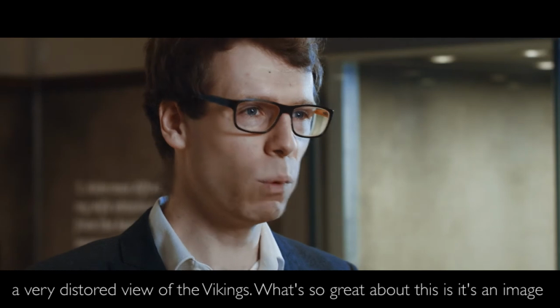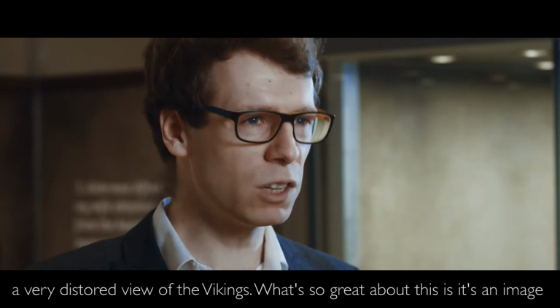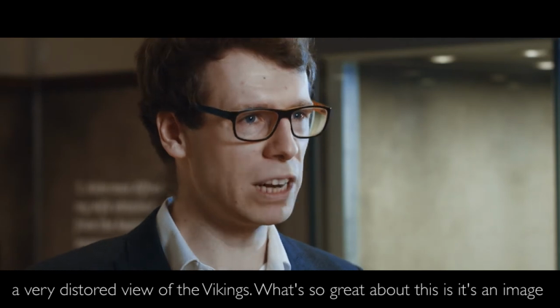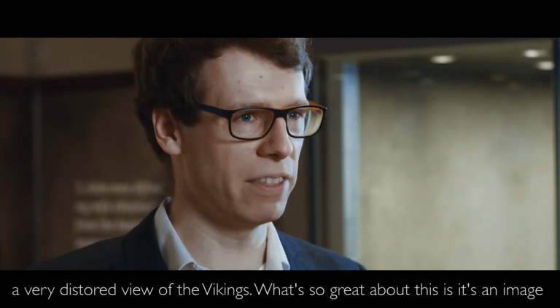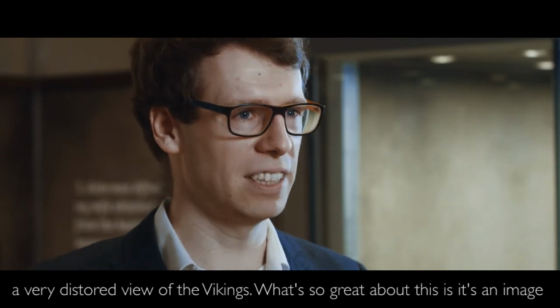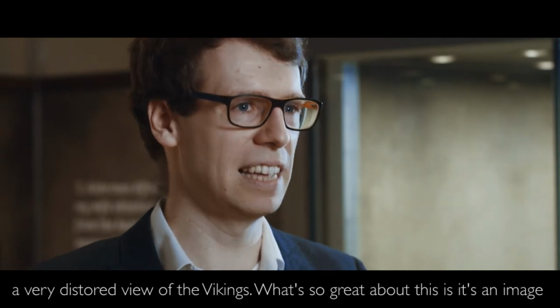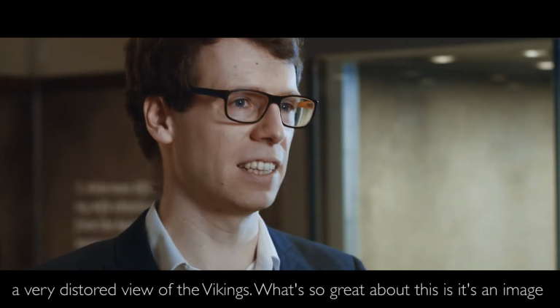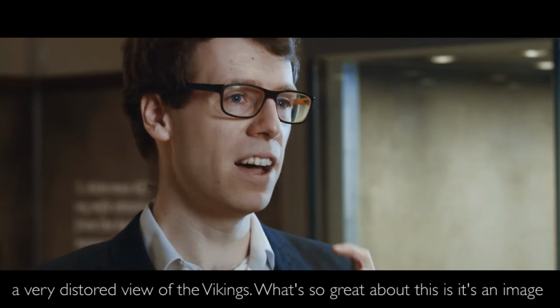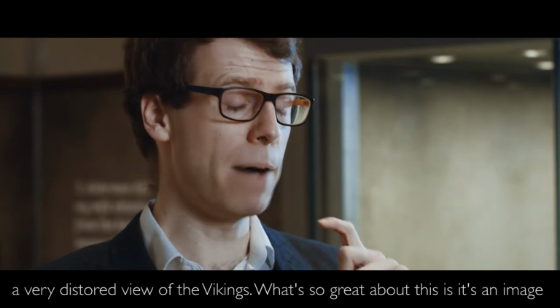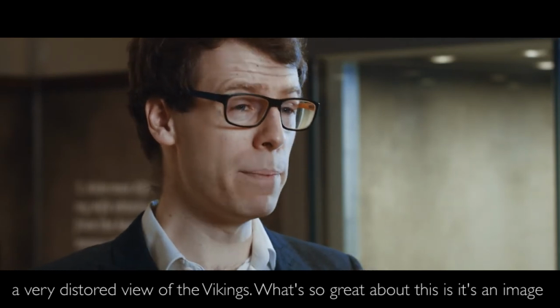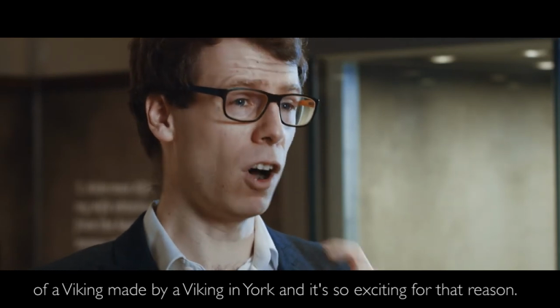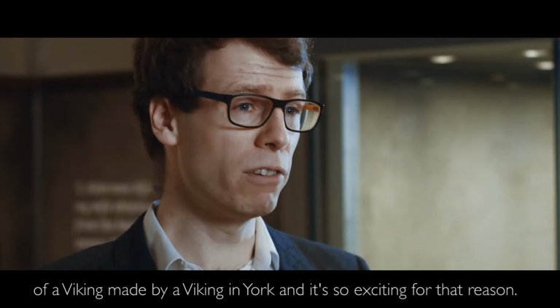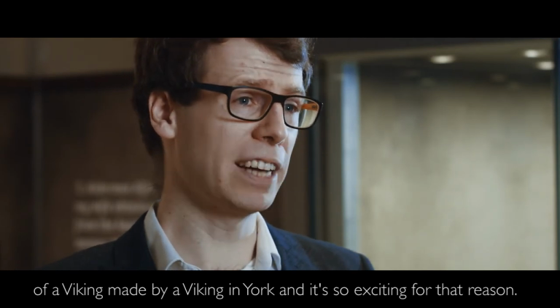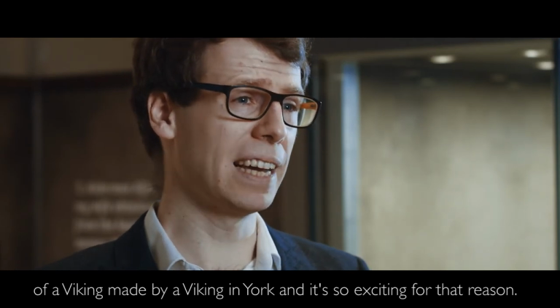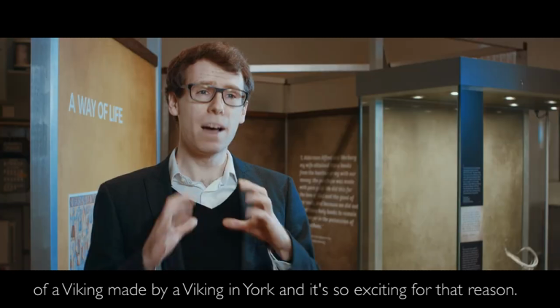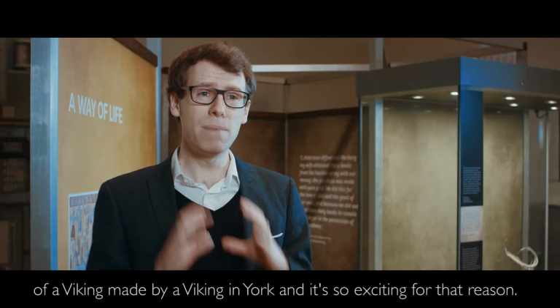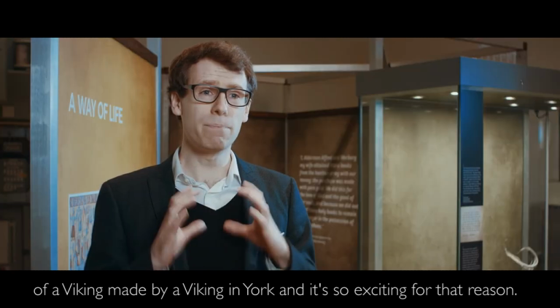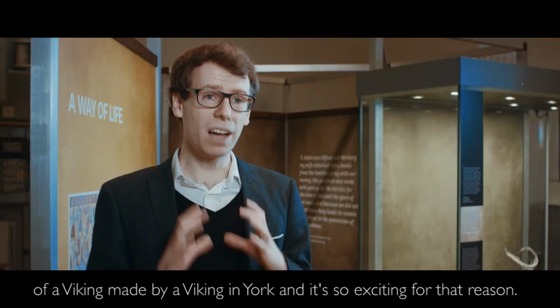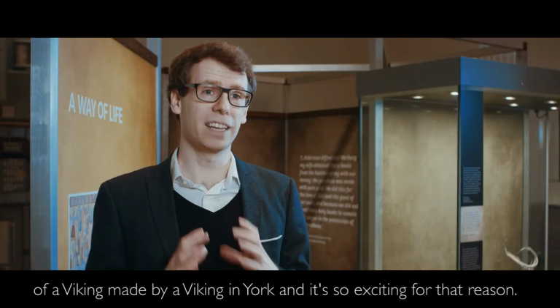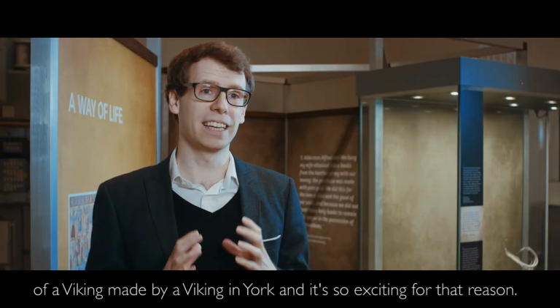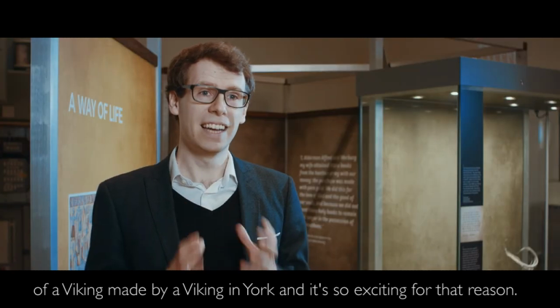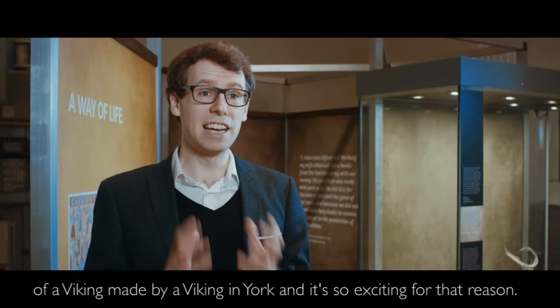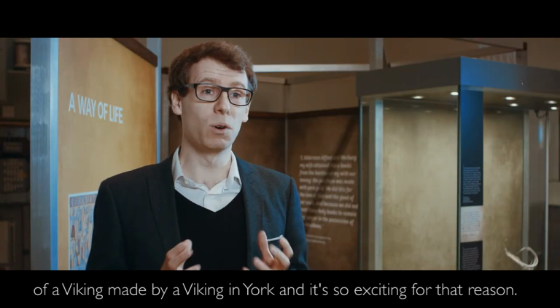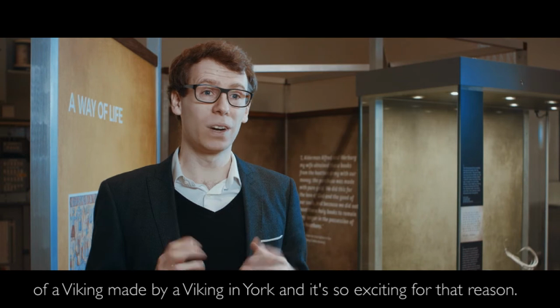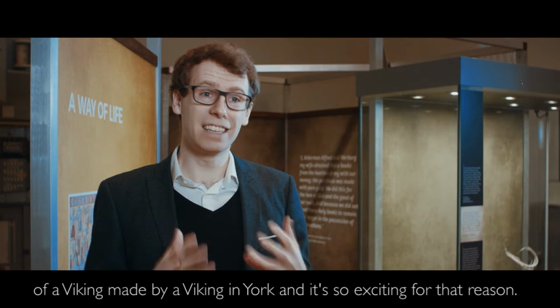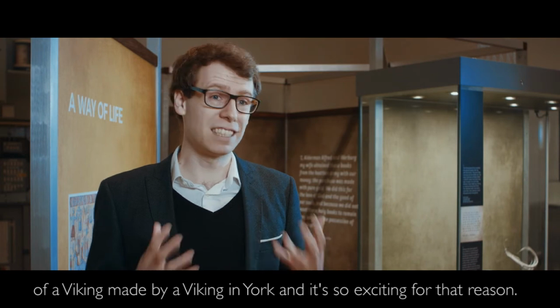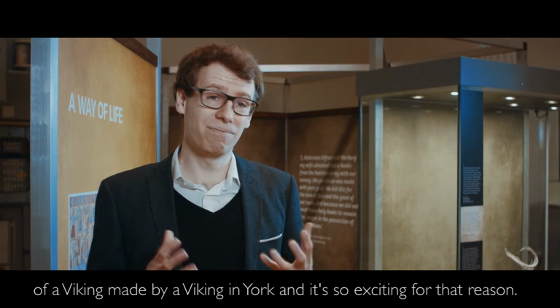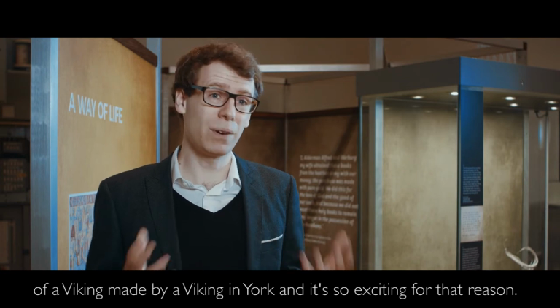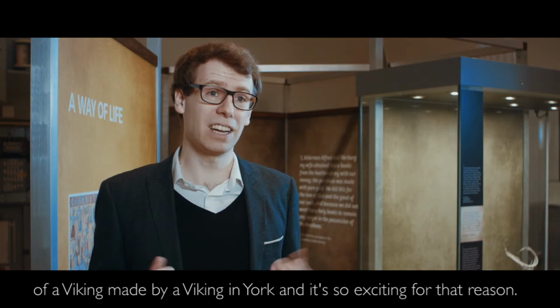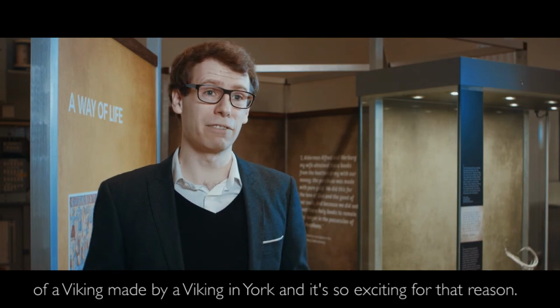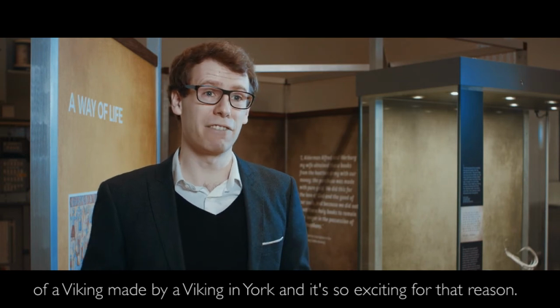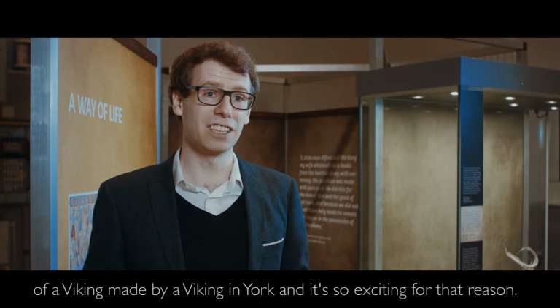What's so great about this is it's an image of a Viking made by a Viking in York, and it's so exciting for that reason.